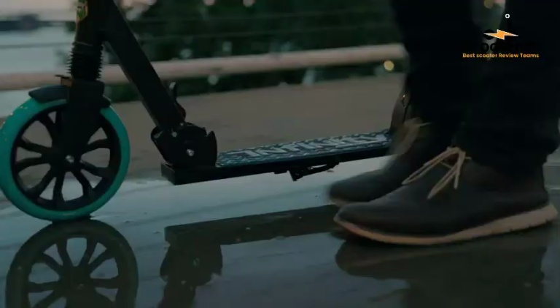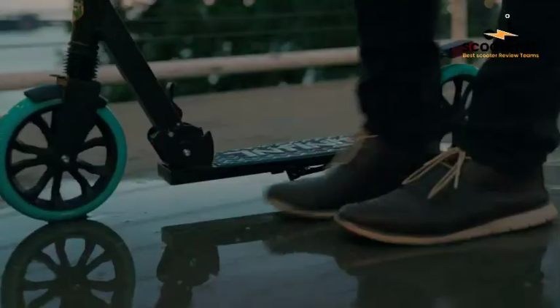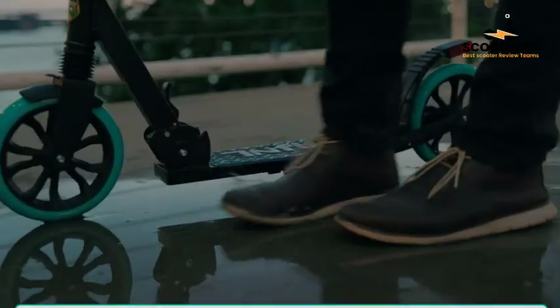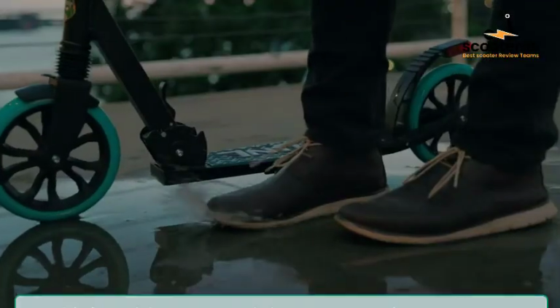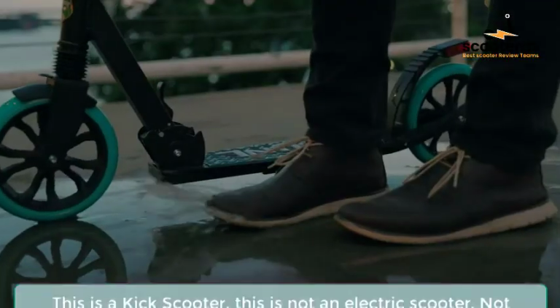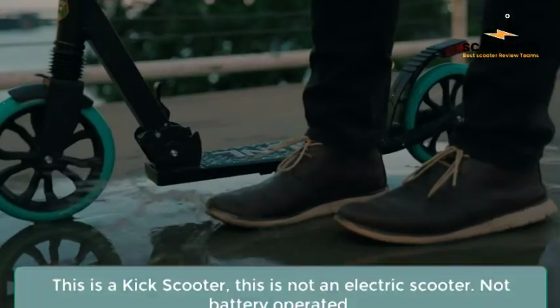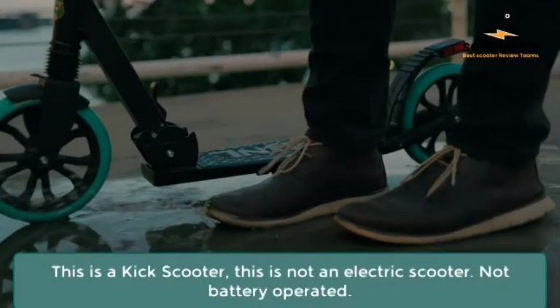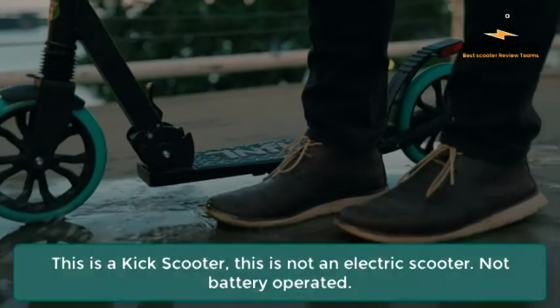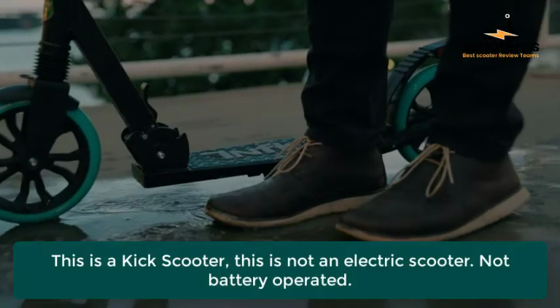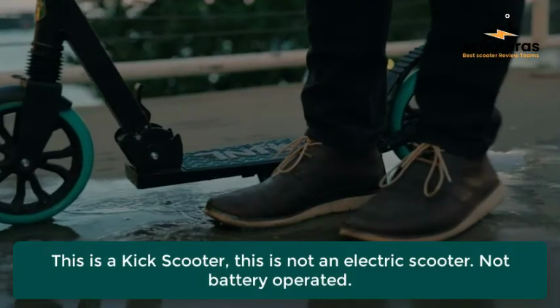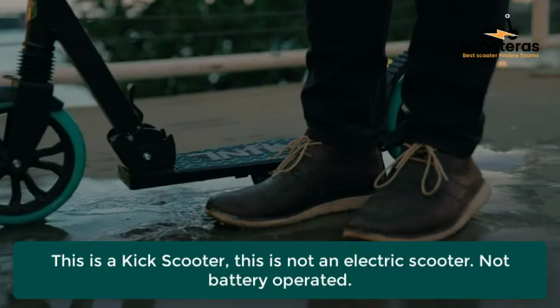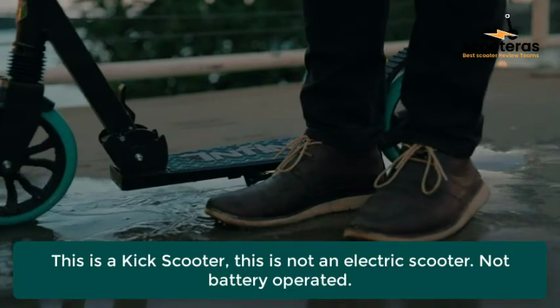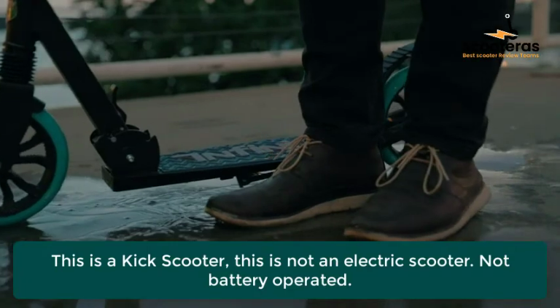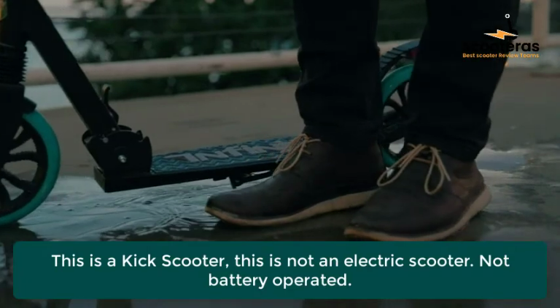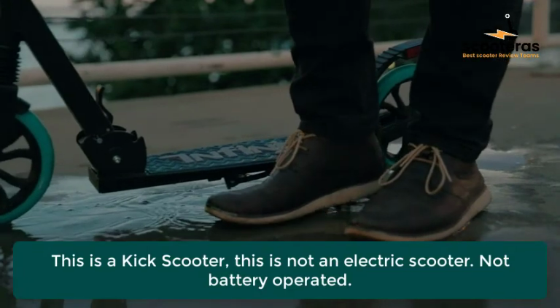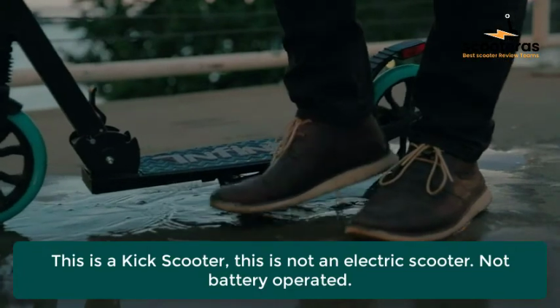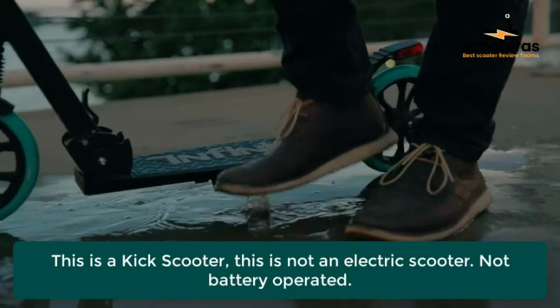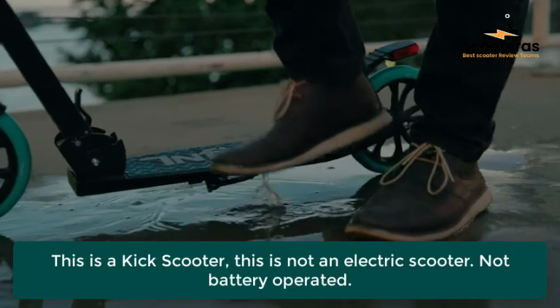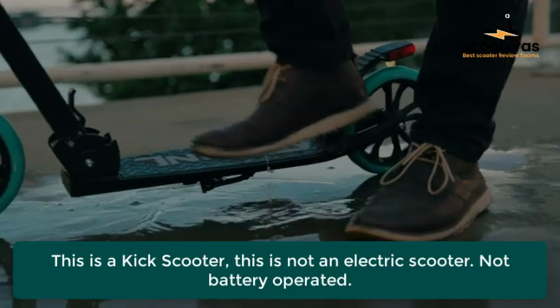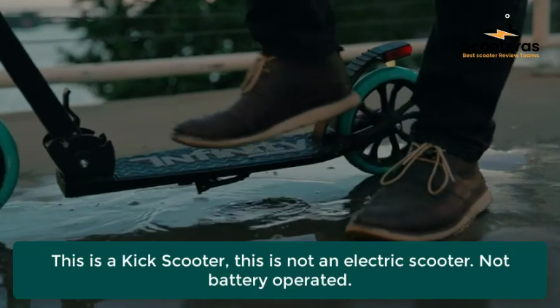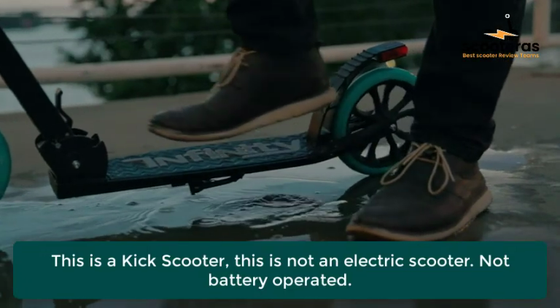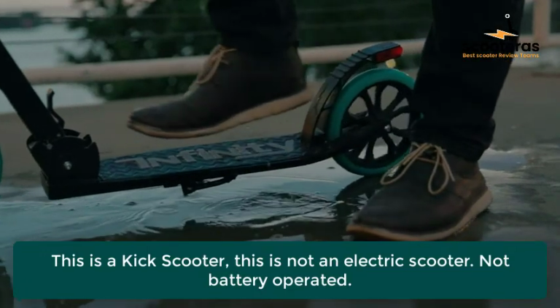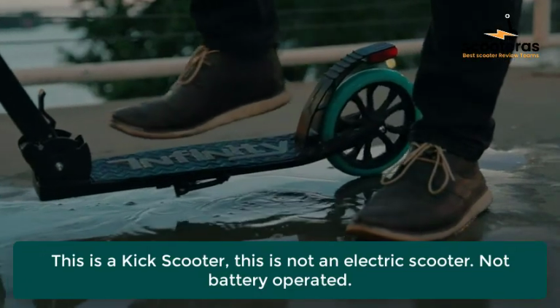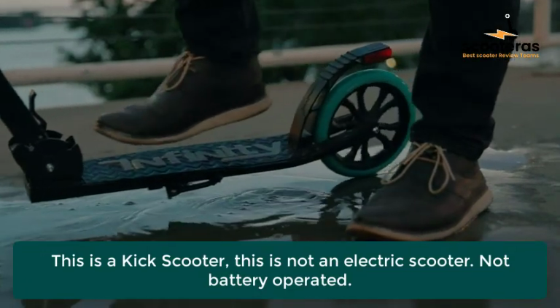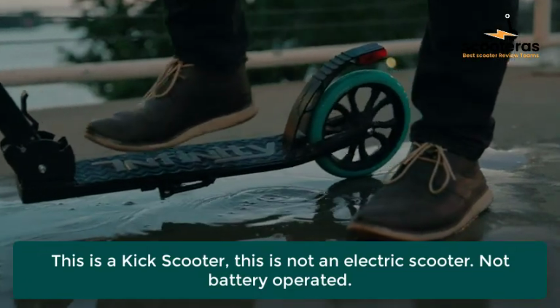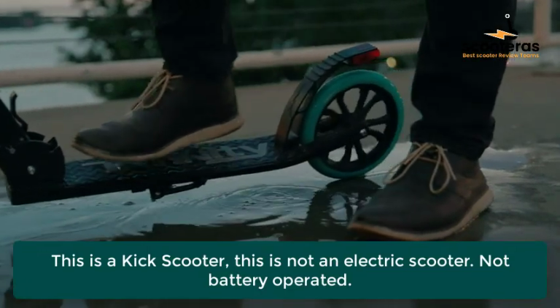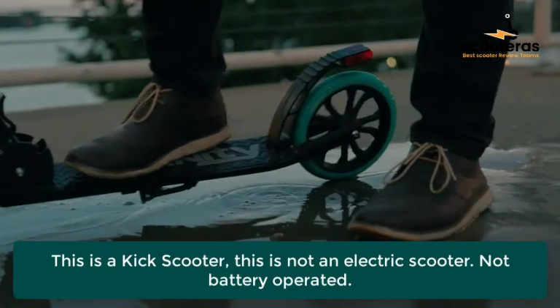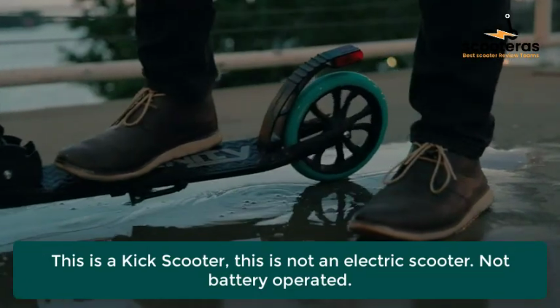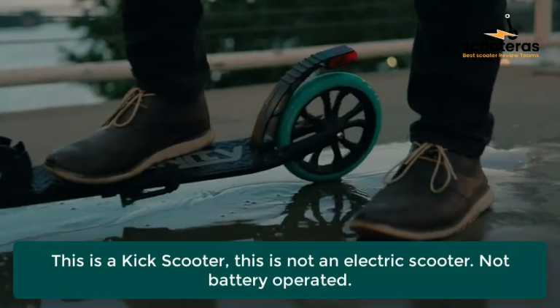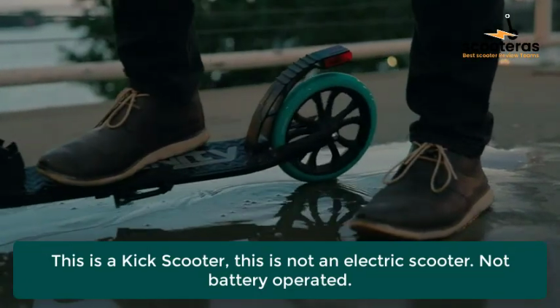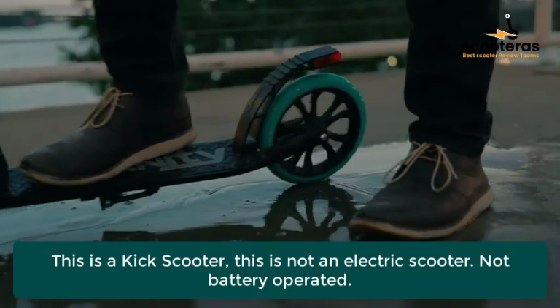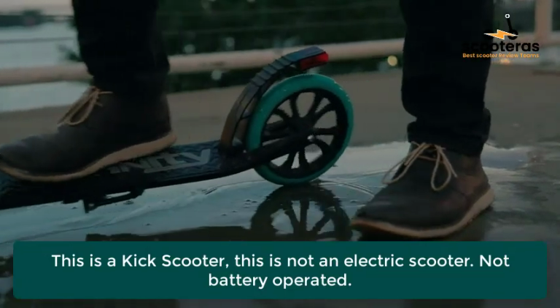This is a kick scooter — this is not an electric scooter. Not battery operated.